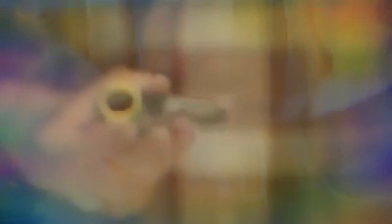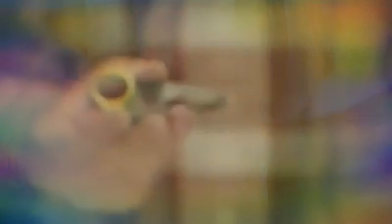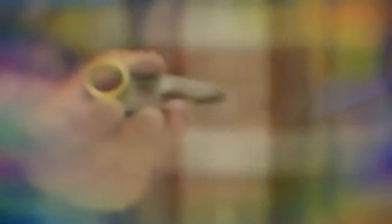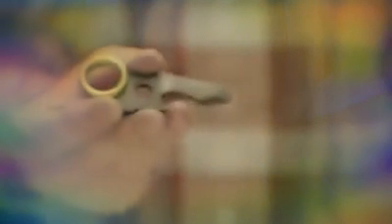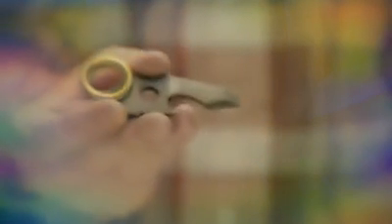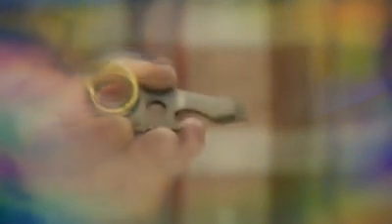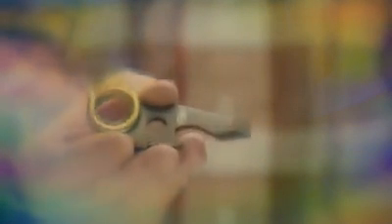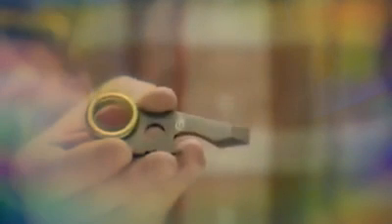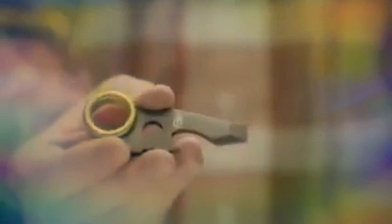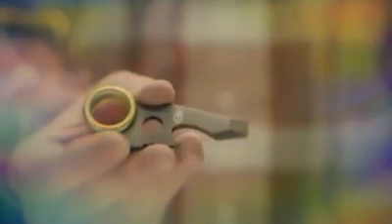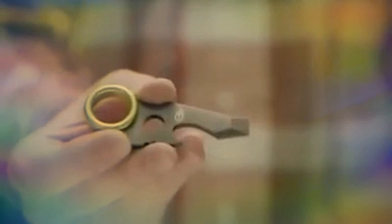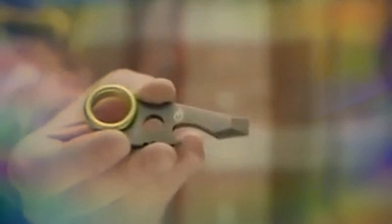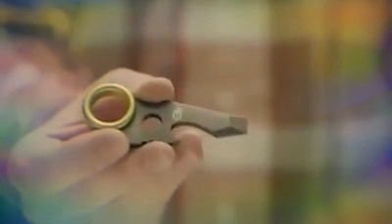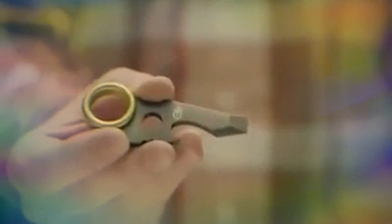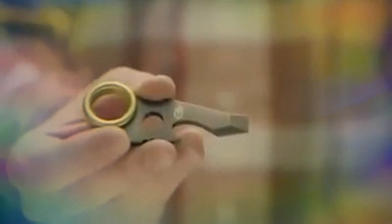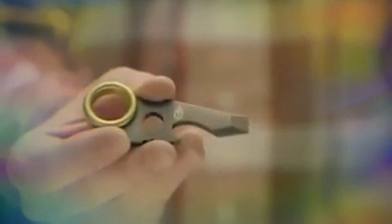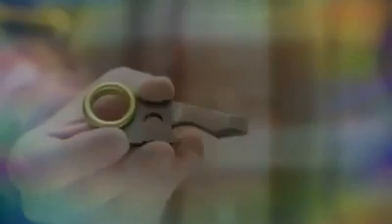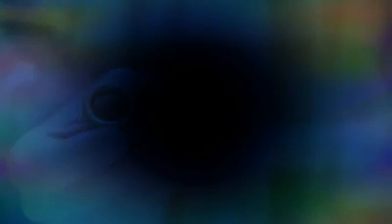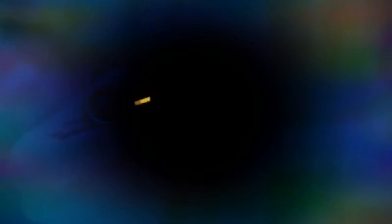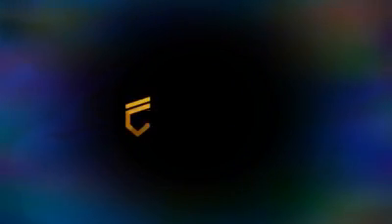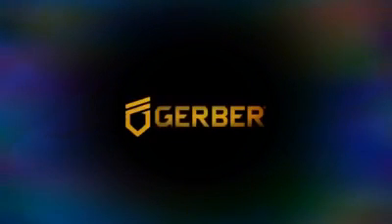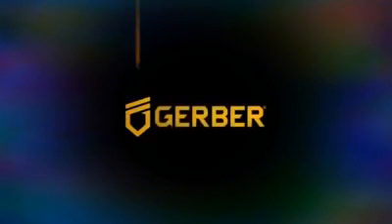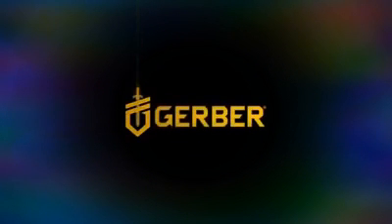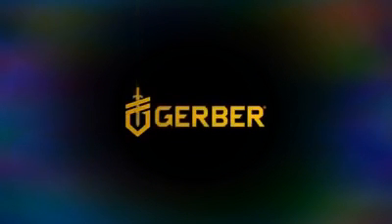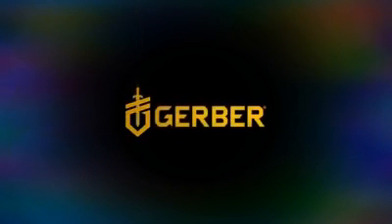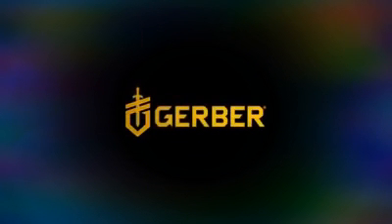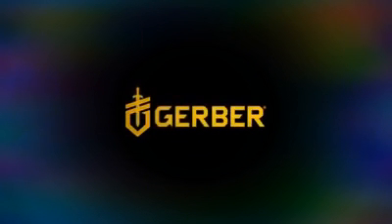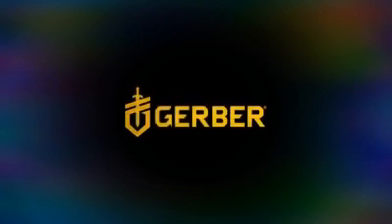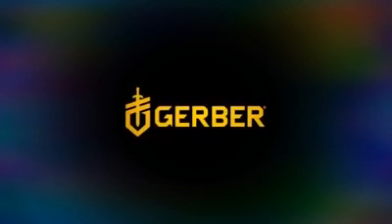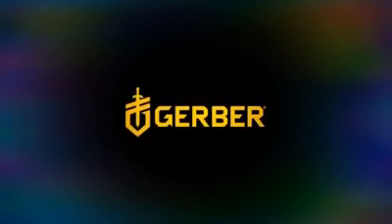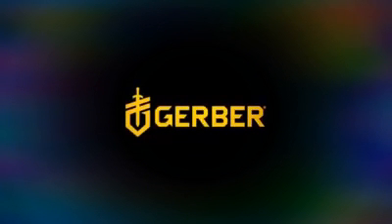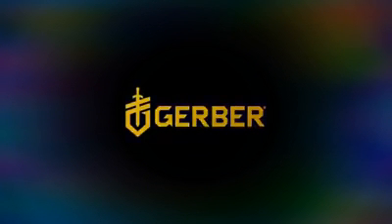Way more than a belt buckle, this is the GDC Belt Tool. $5.